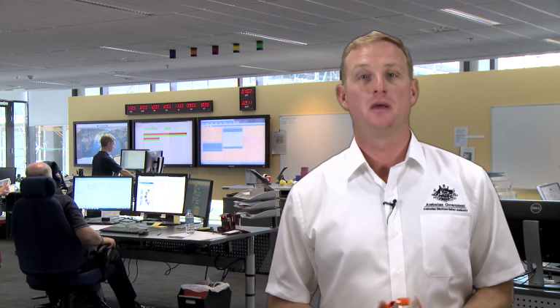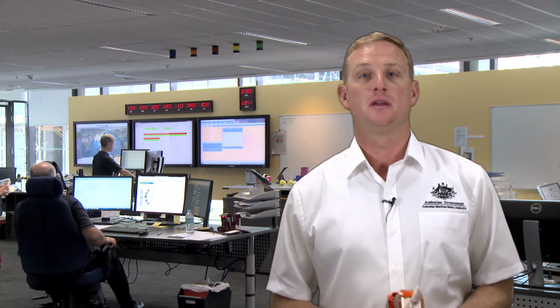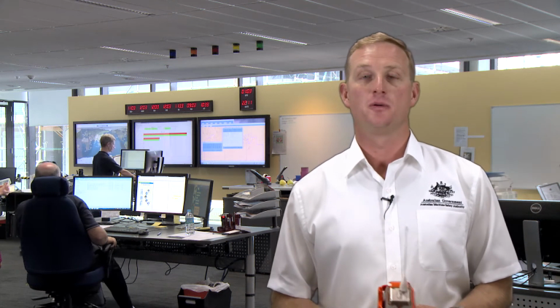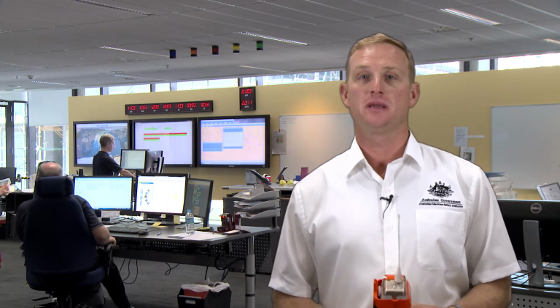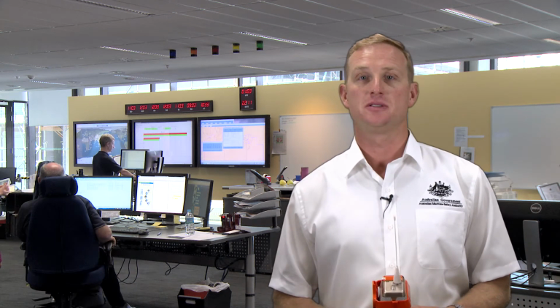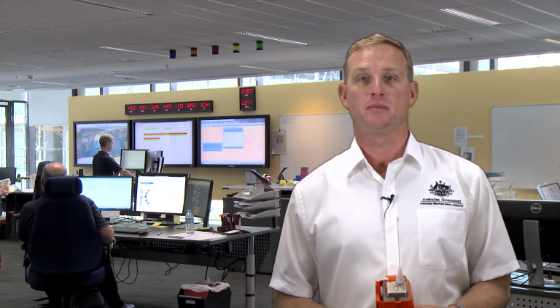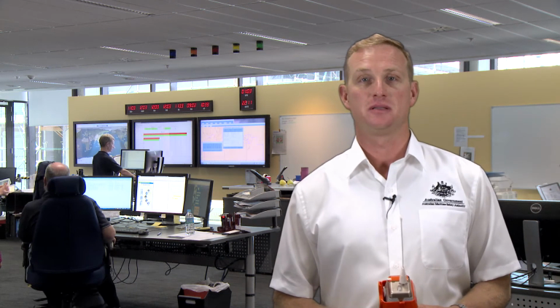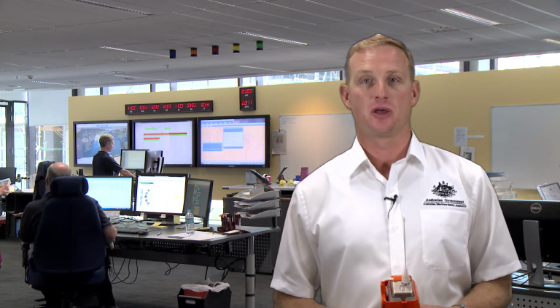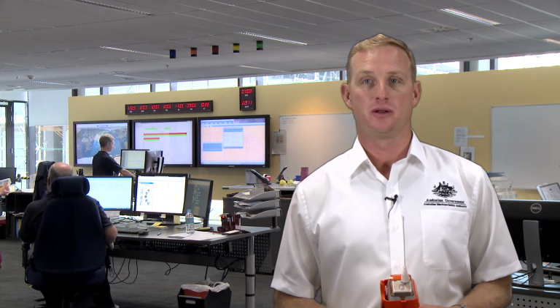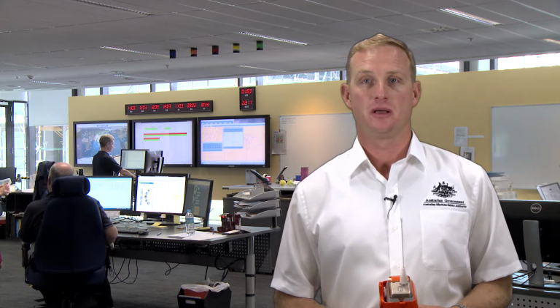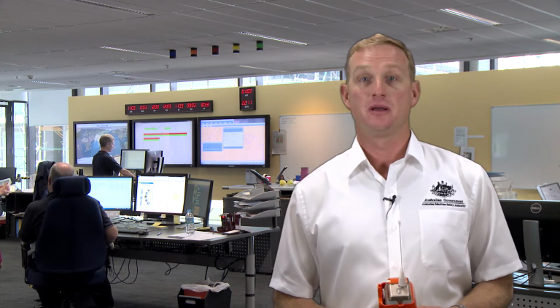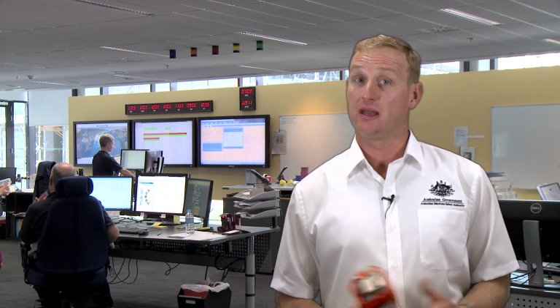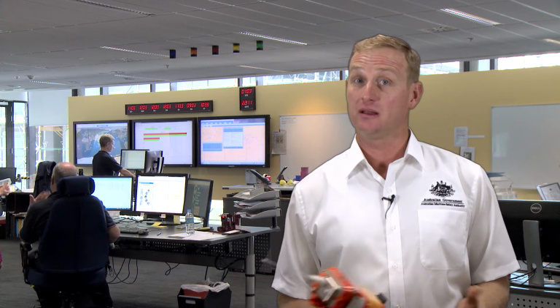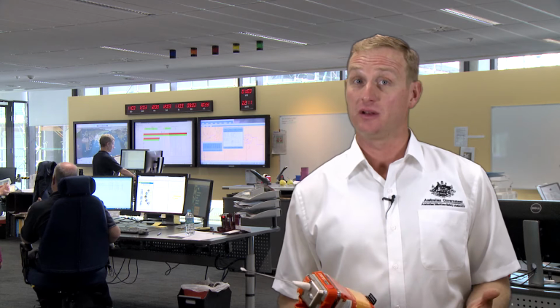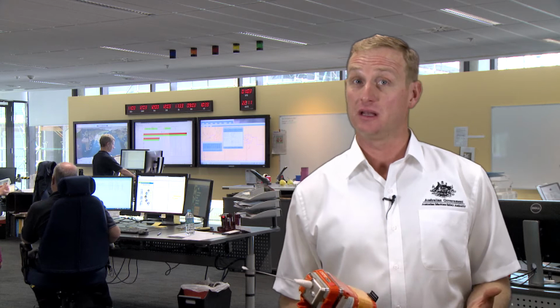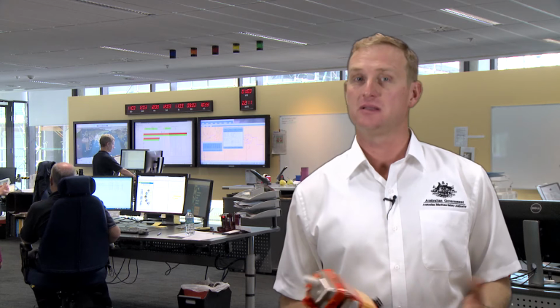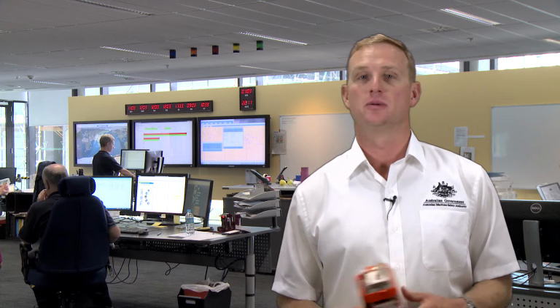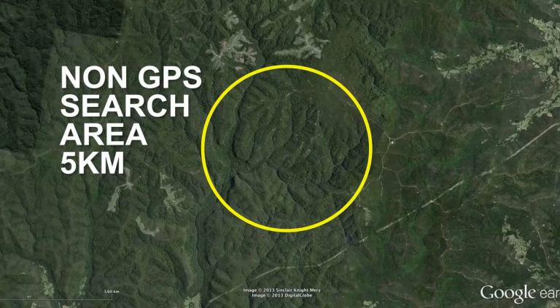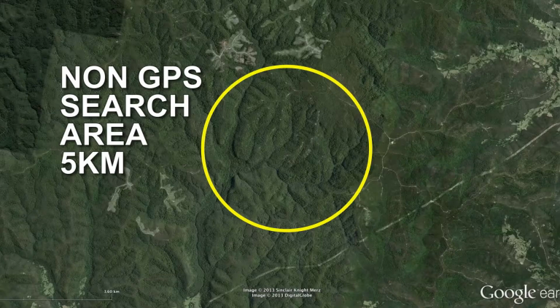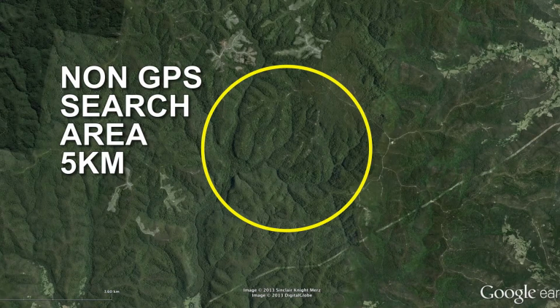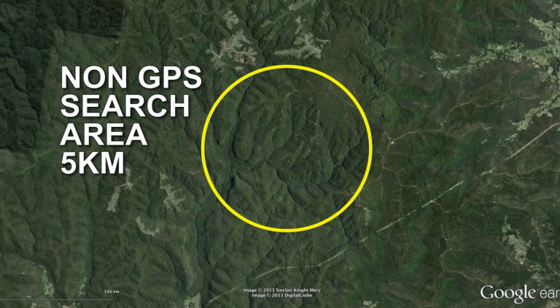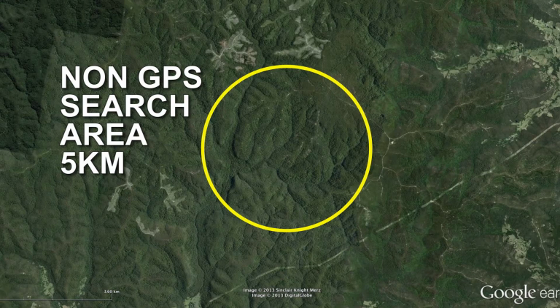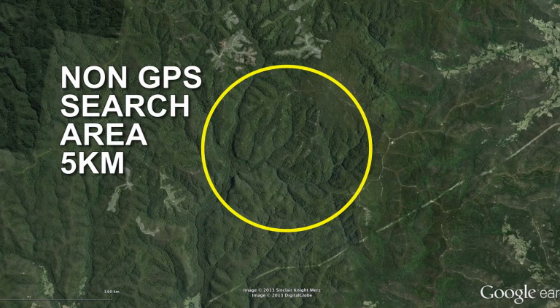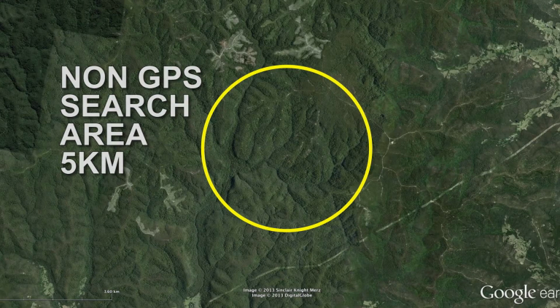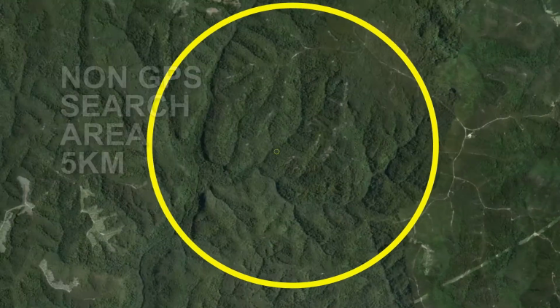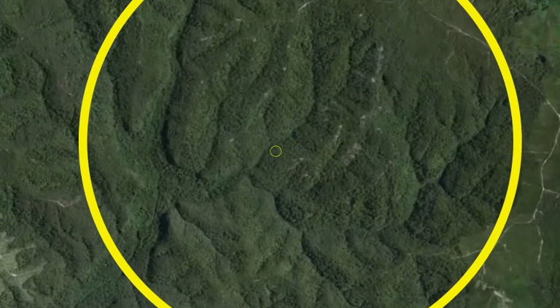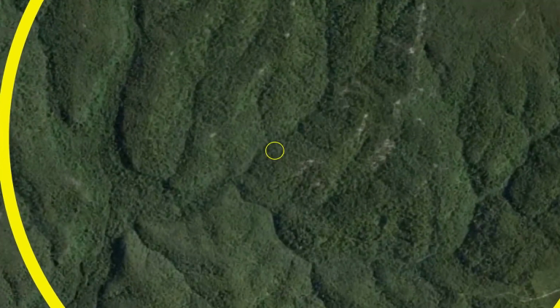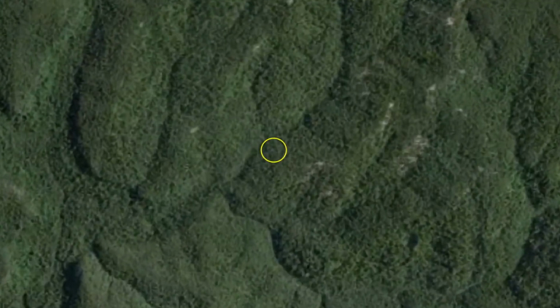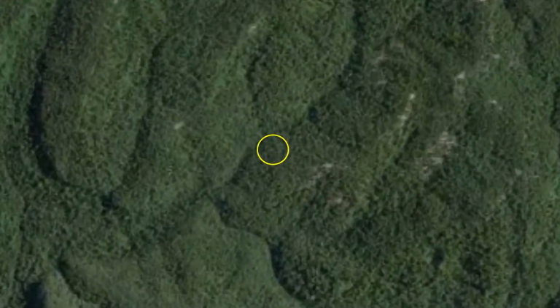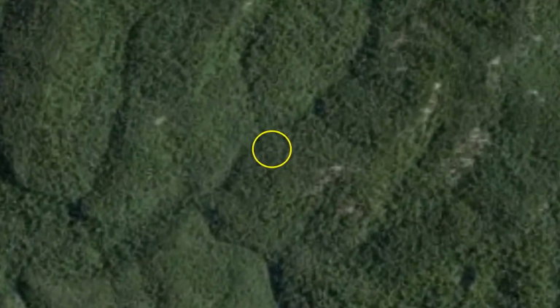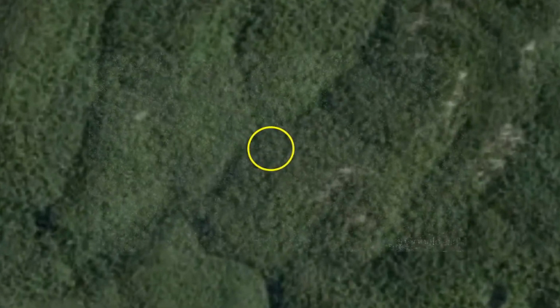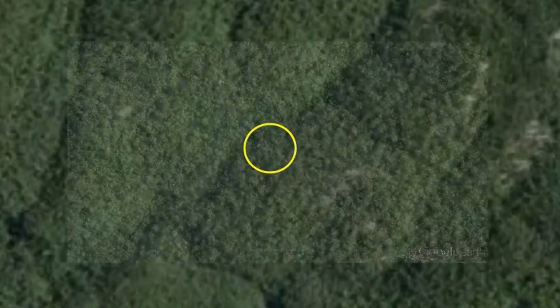If your beacon is GPS encoded, then given a clear signal, our team can pinpoint your location to within 120 metres.